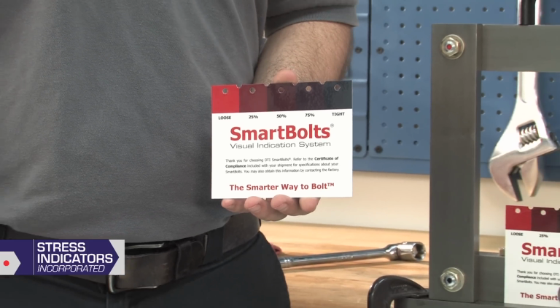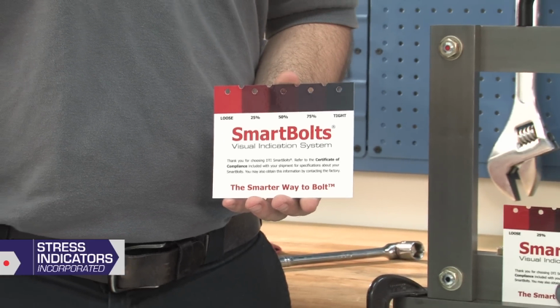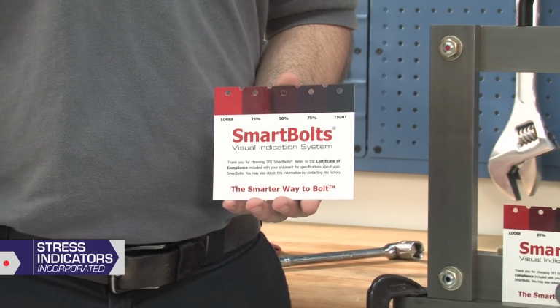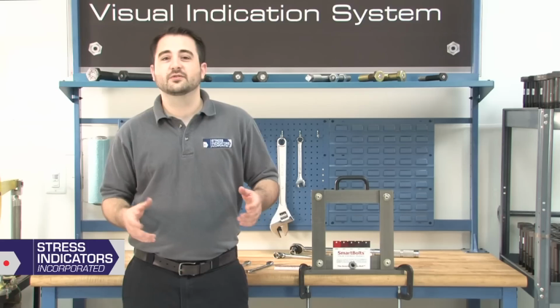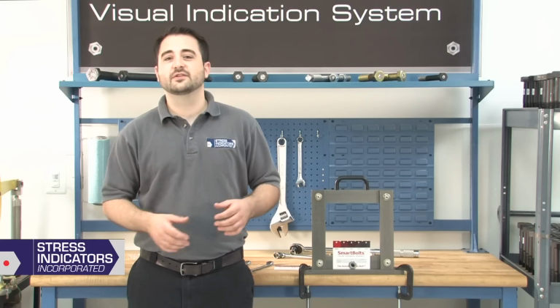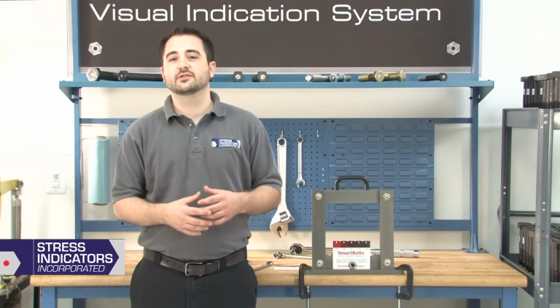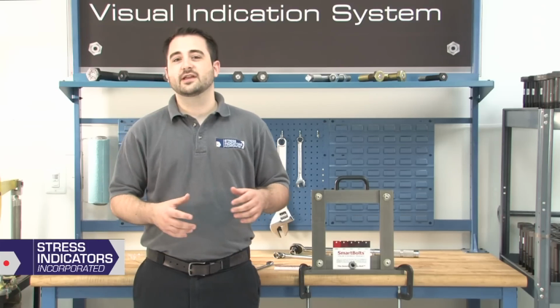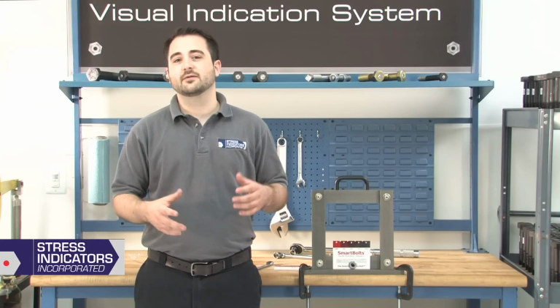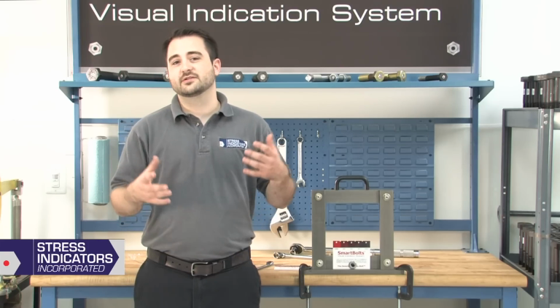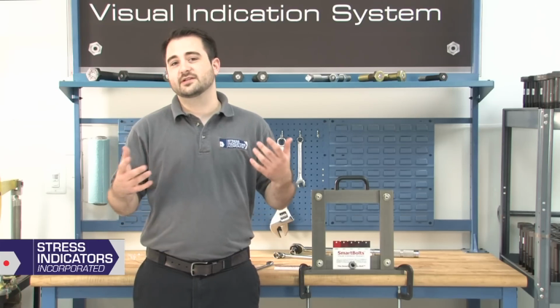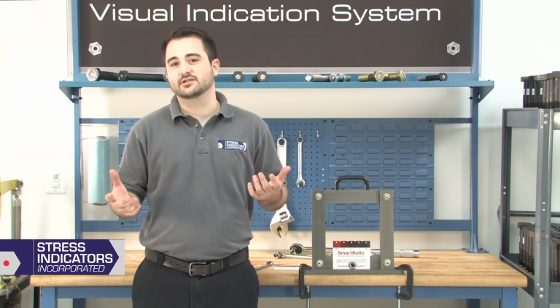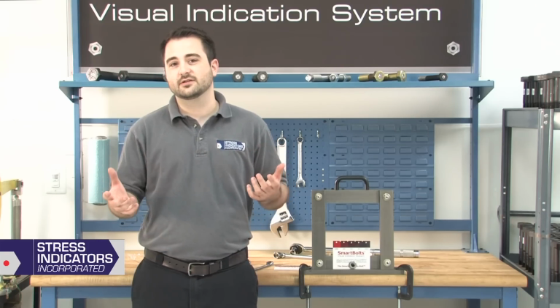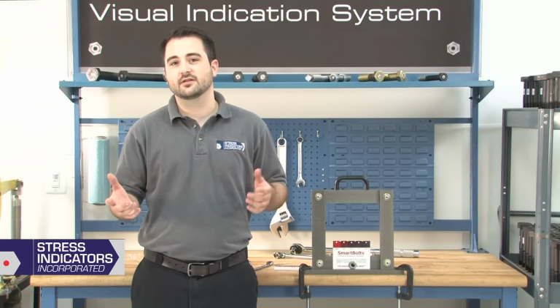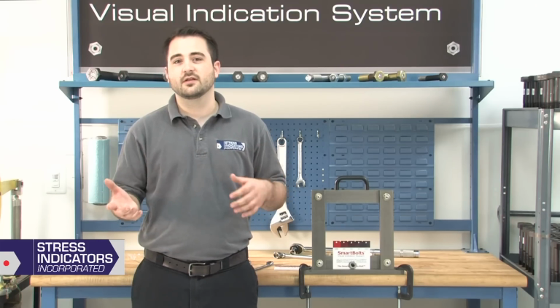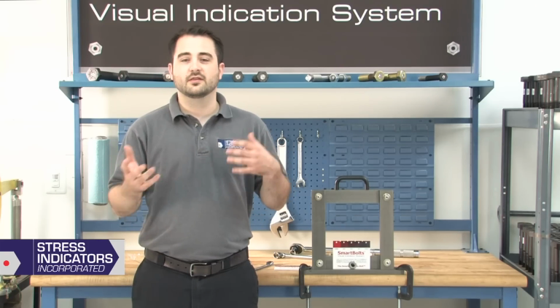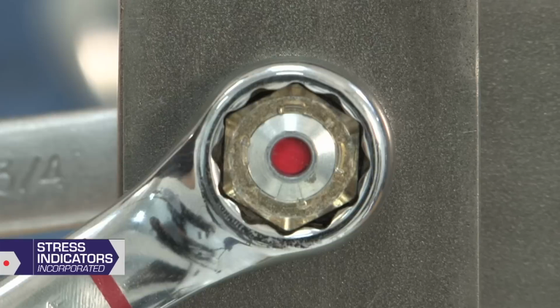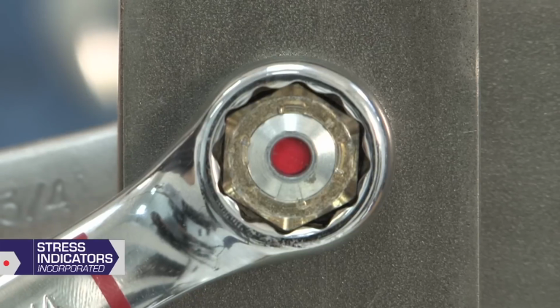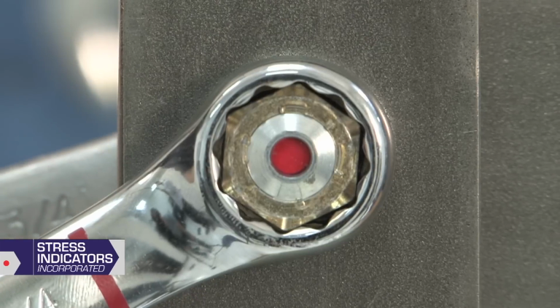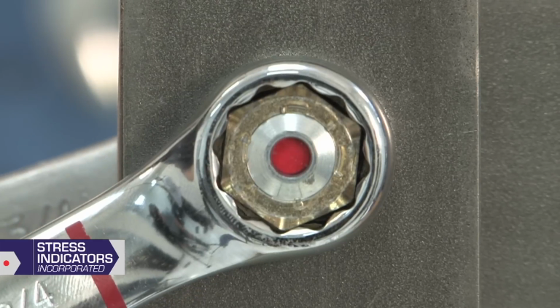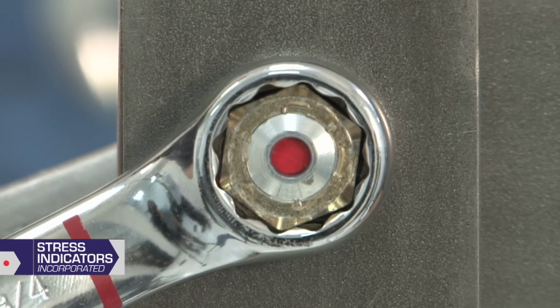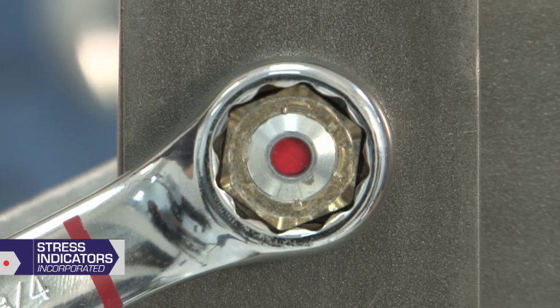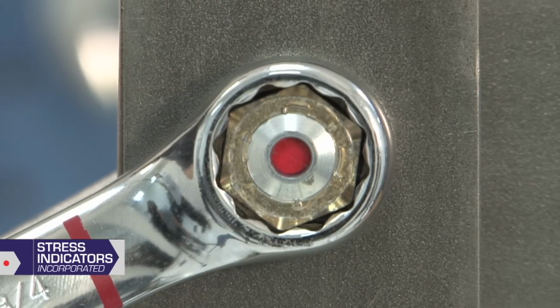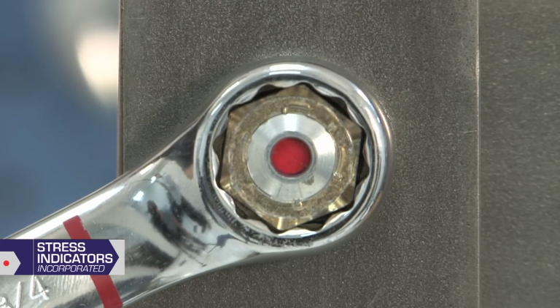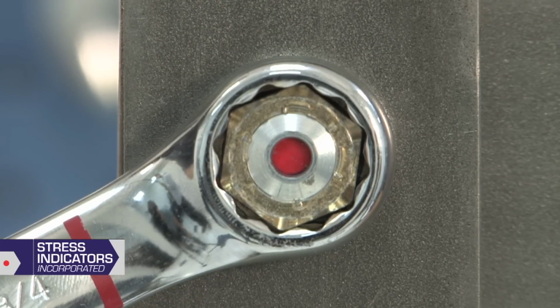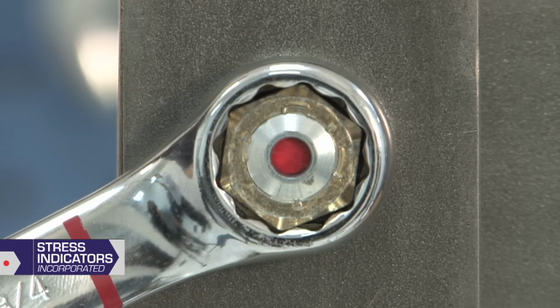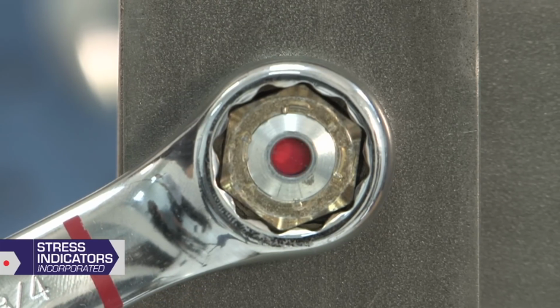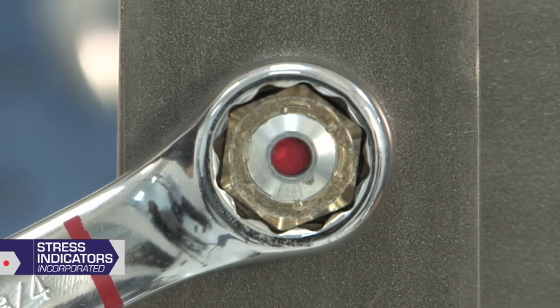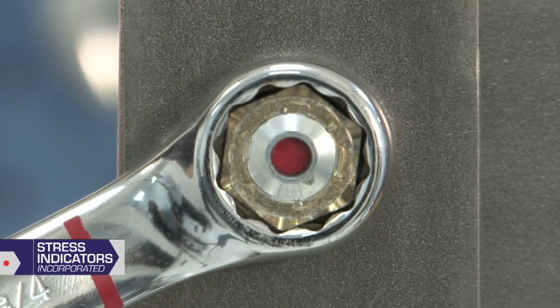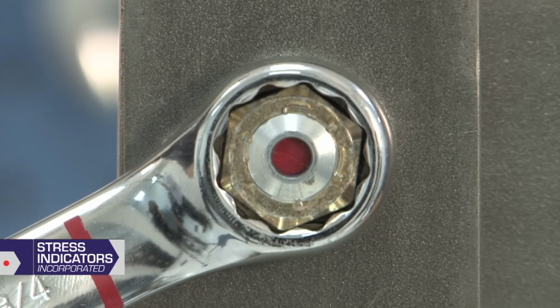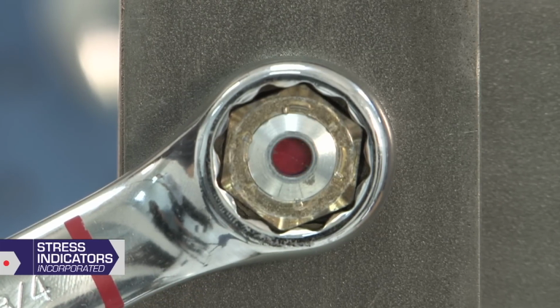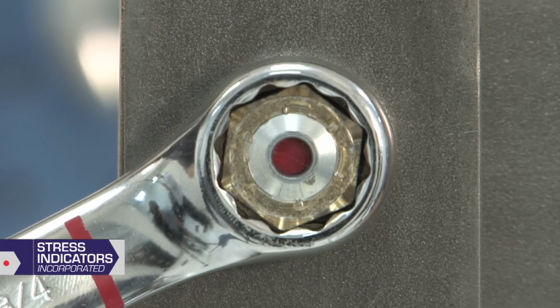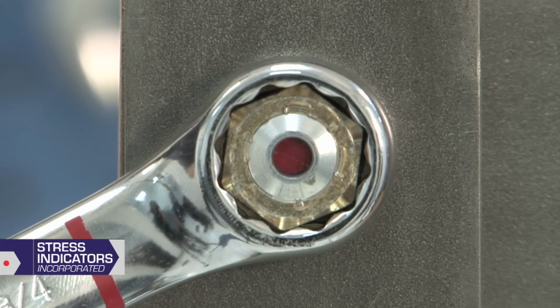The Smart Bolts Visual Indicator measures tension. The indicator gradually darkens from bright red to black as the fastener is tightened.